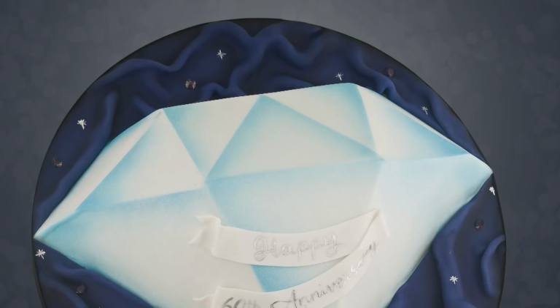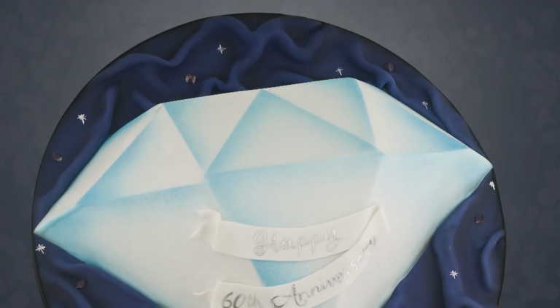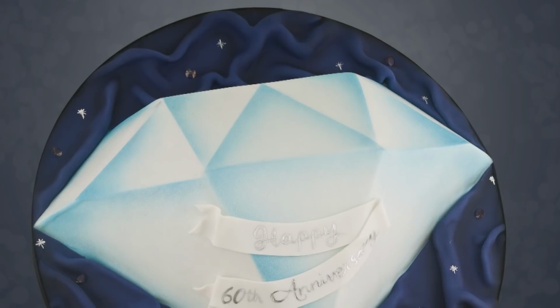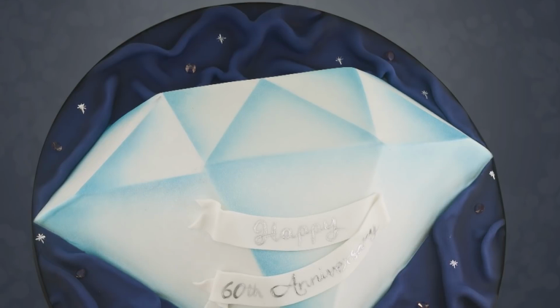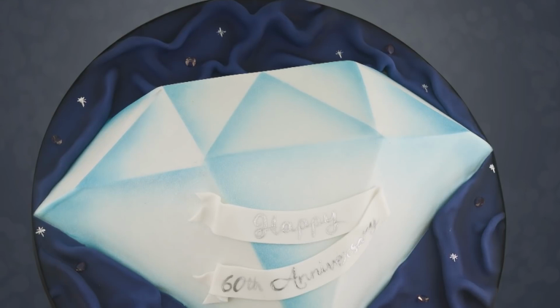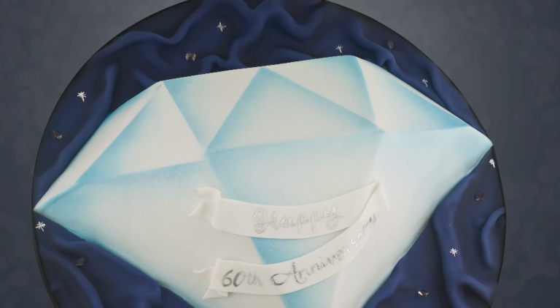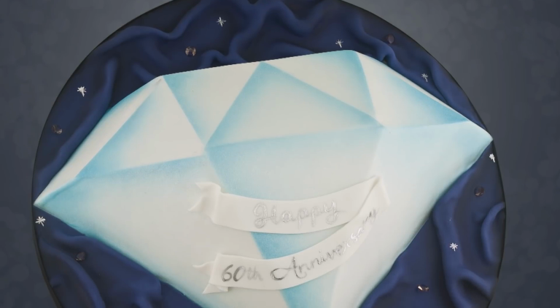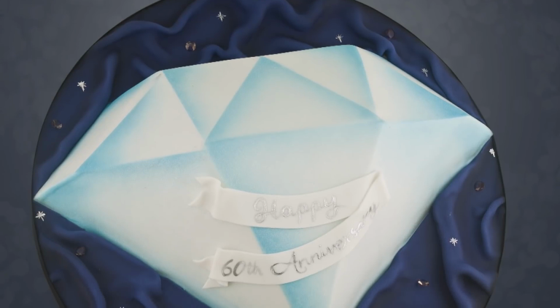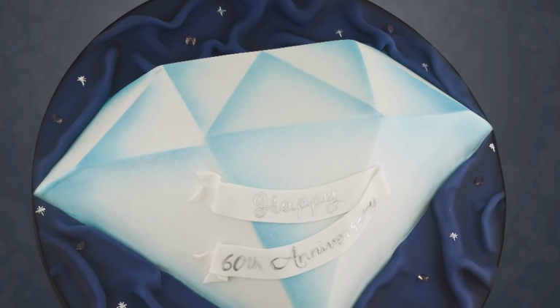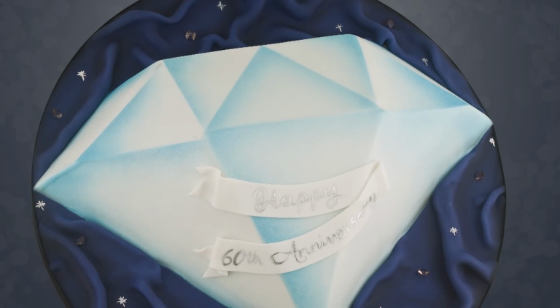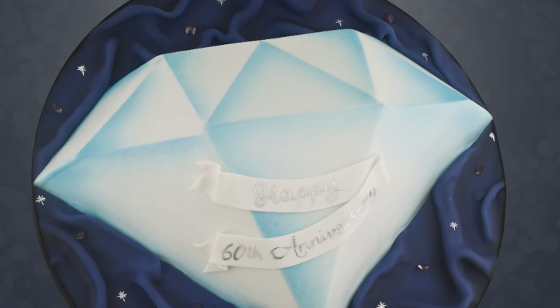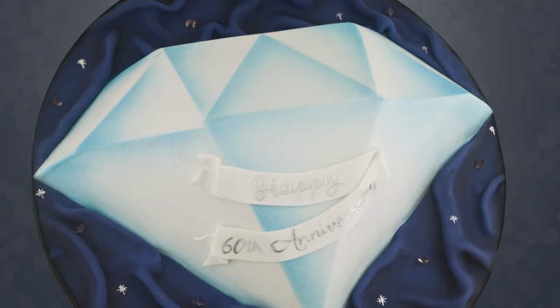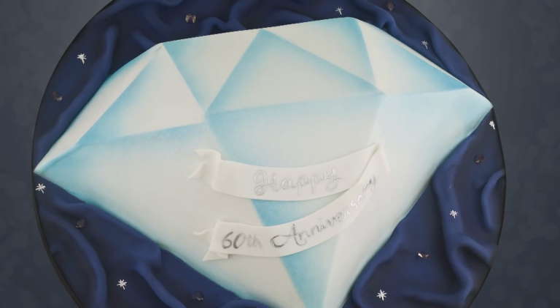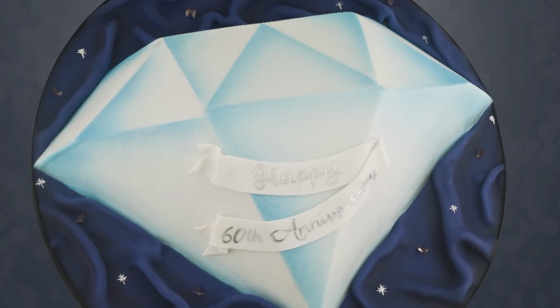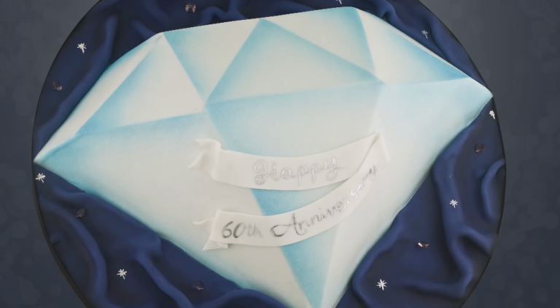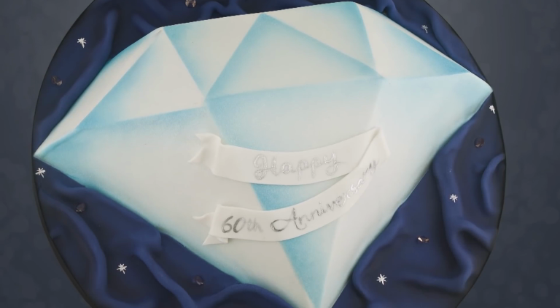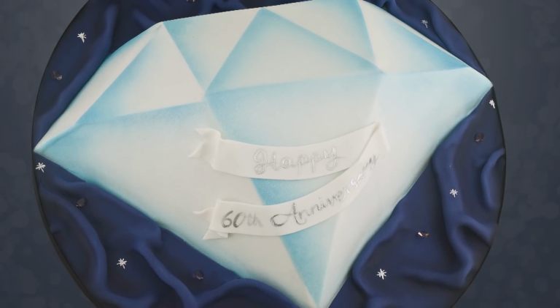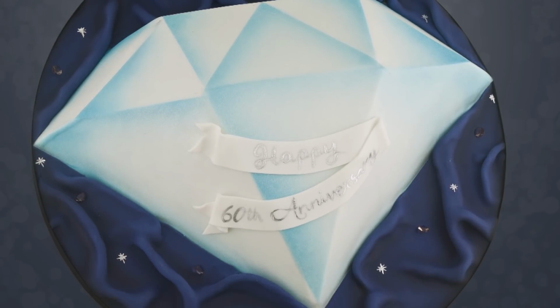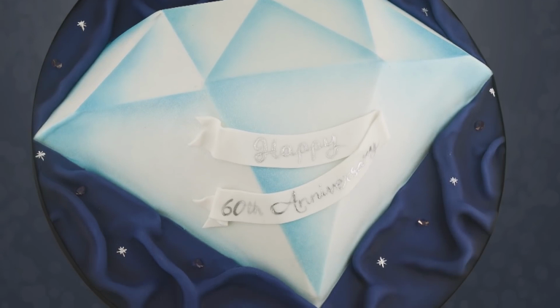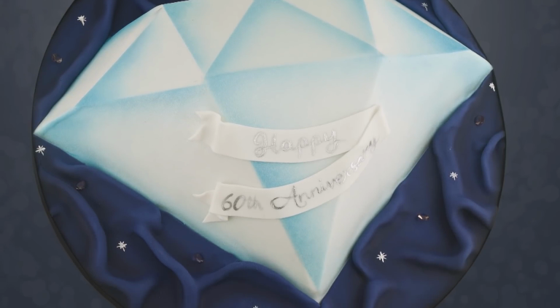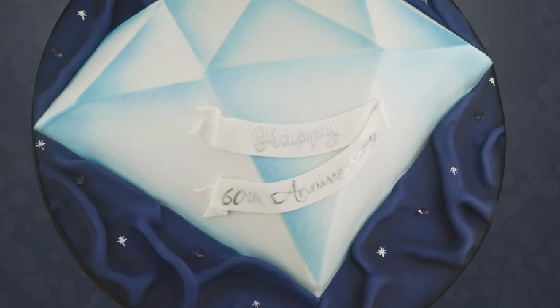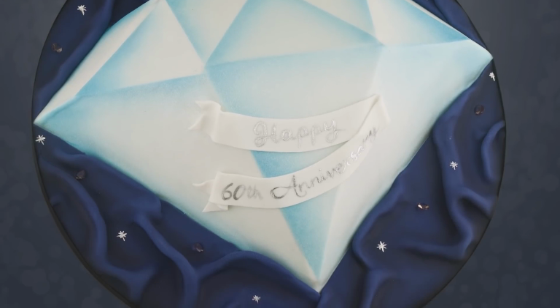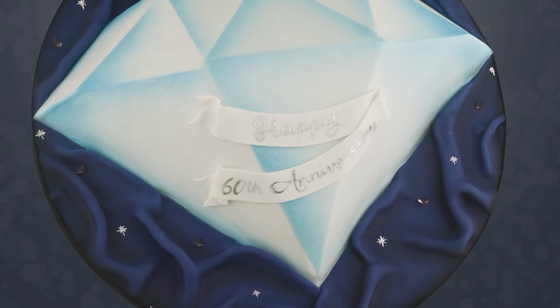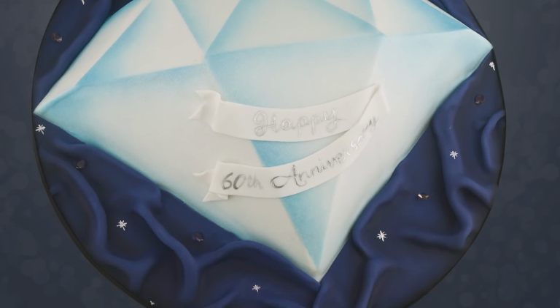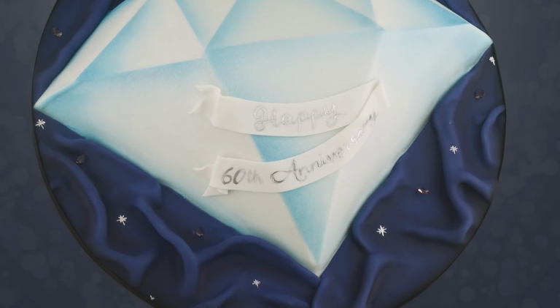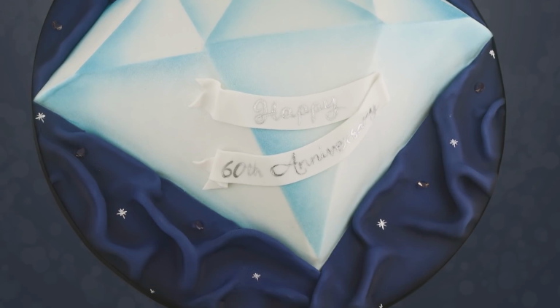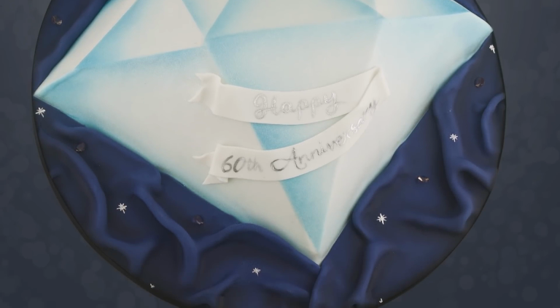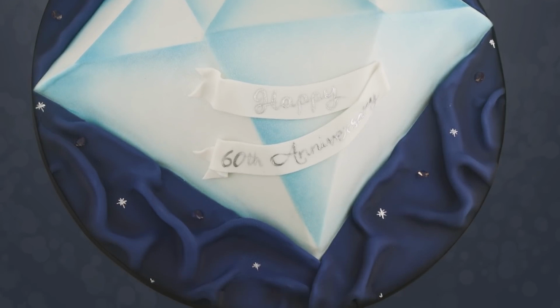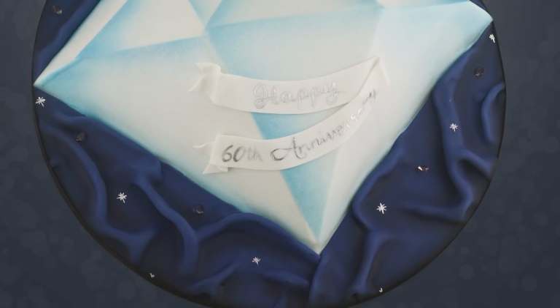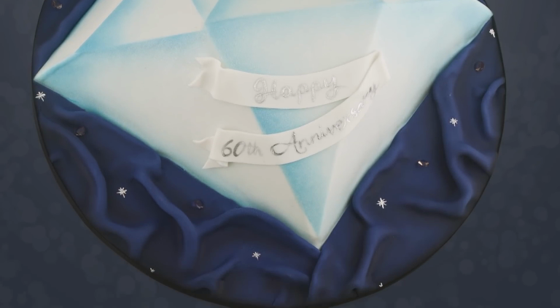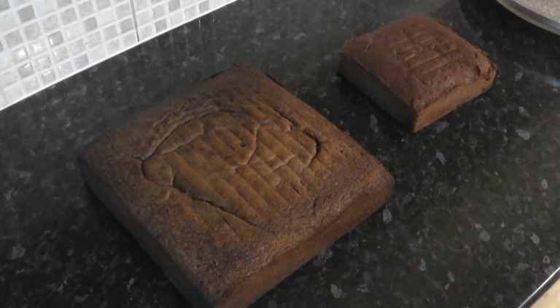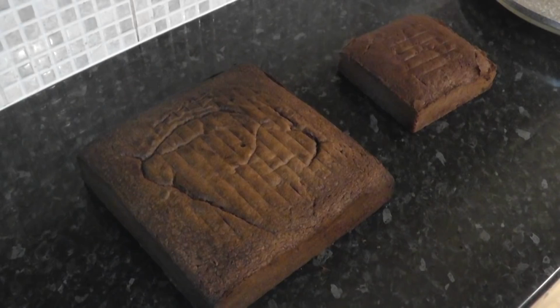Hey guys, this week we are tackling a diamond cake — a lot trickier than first thought.